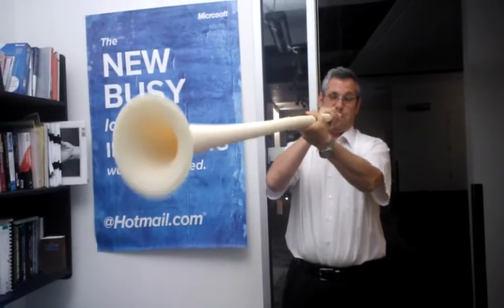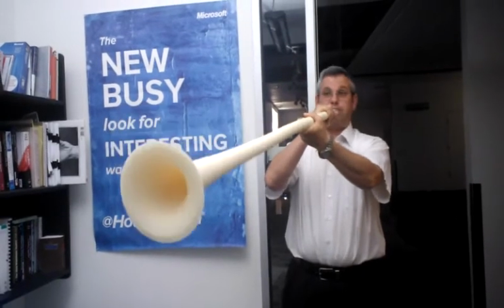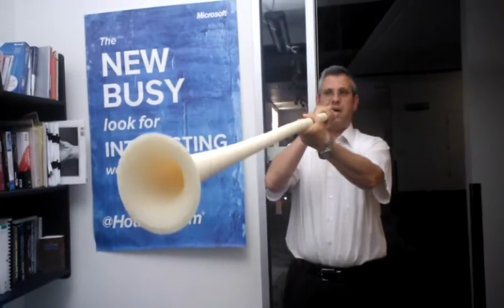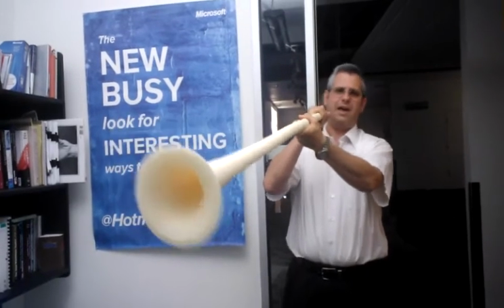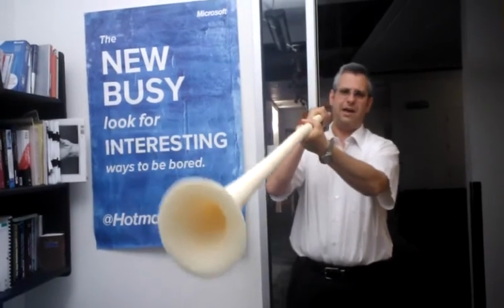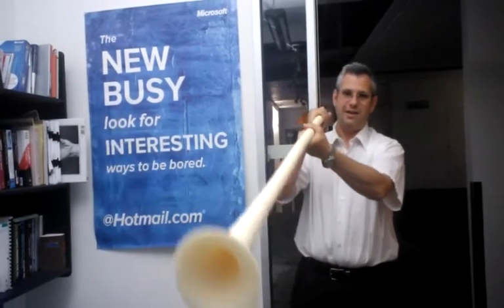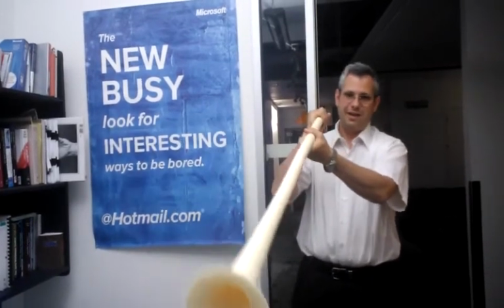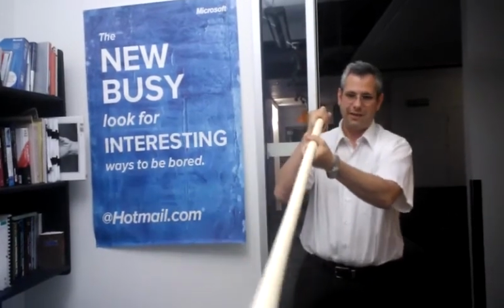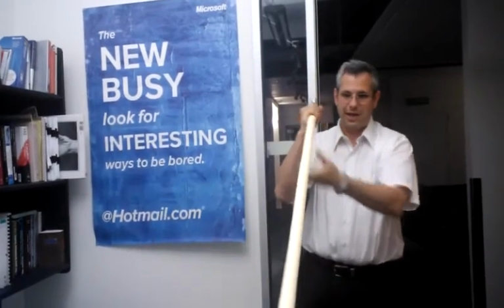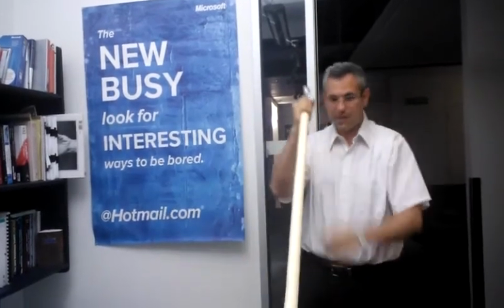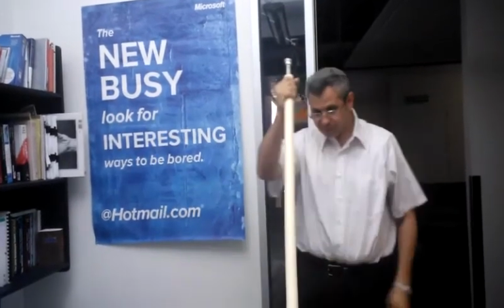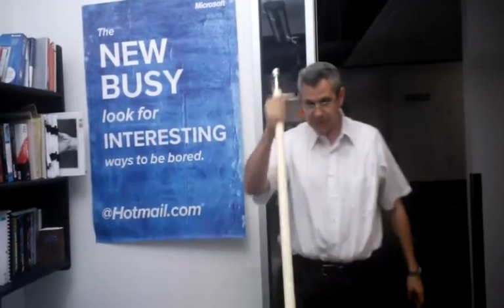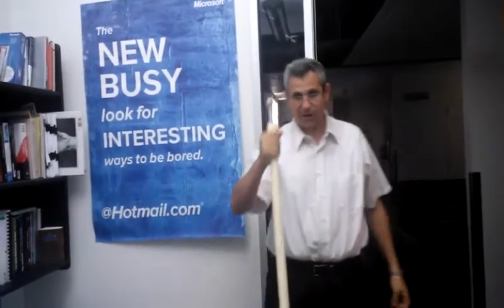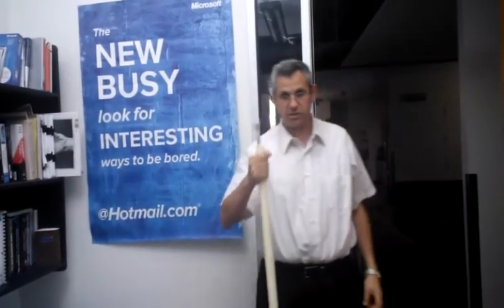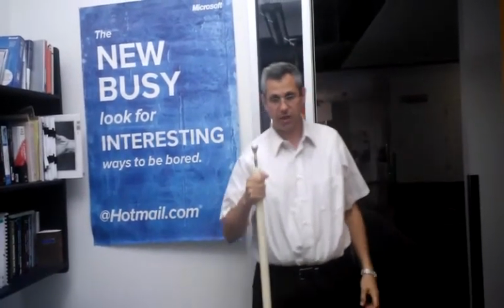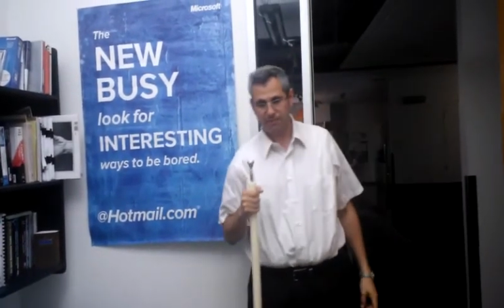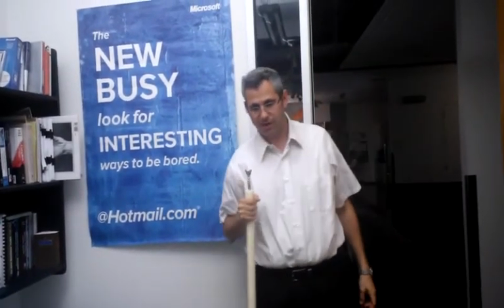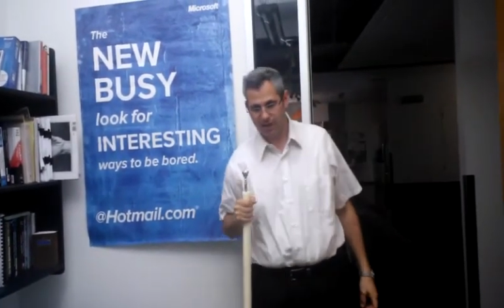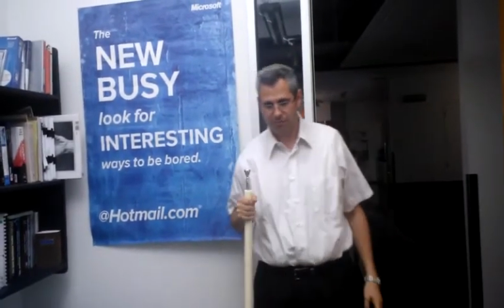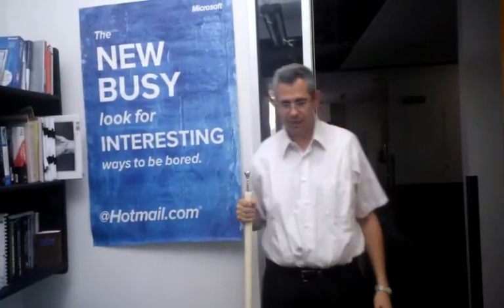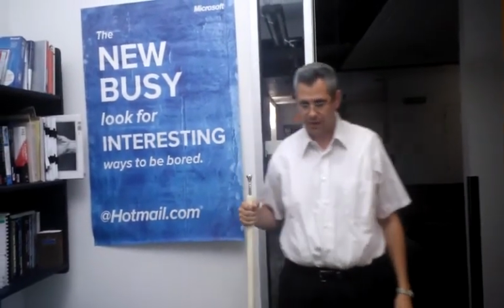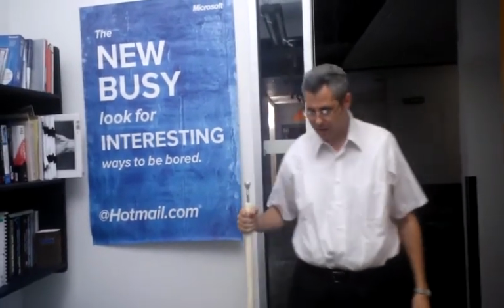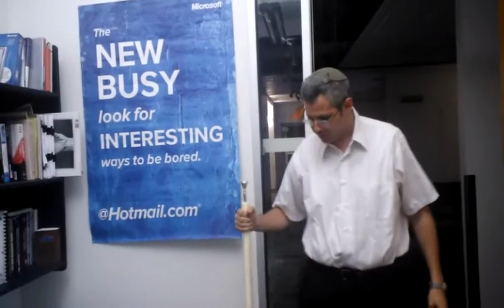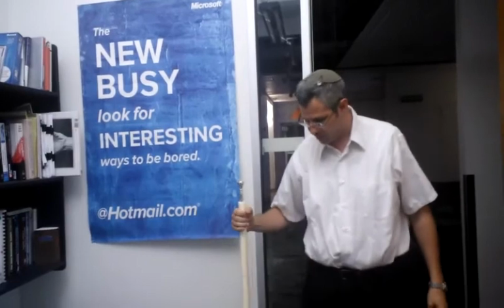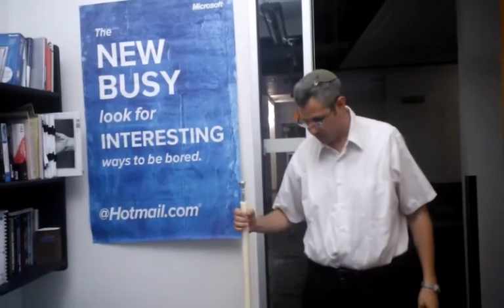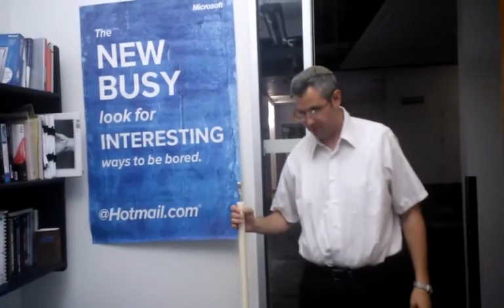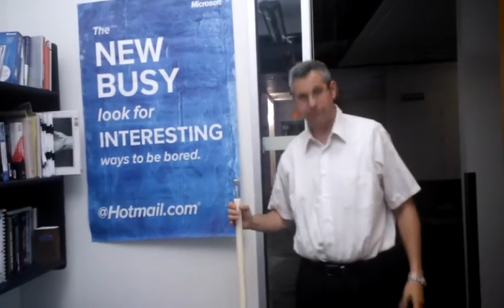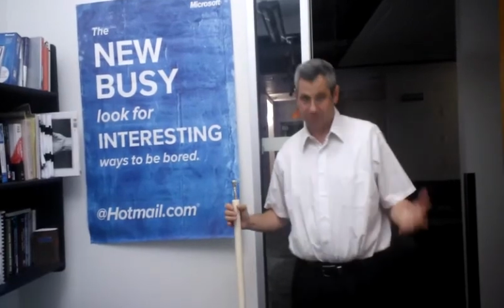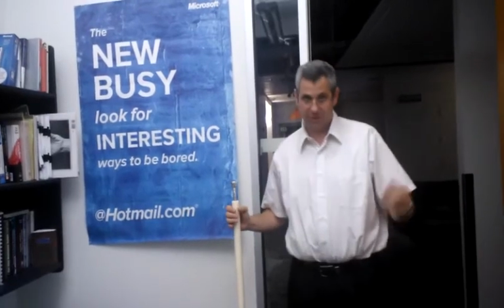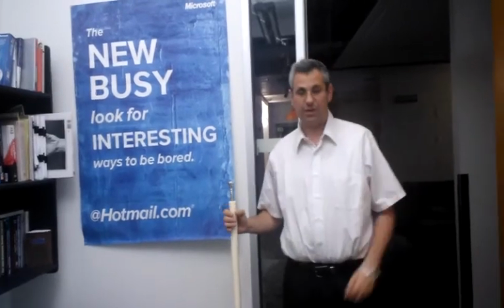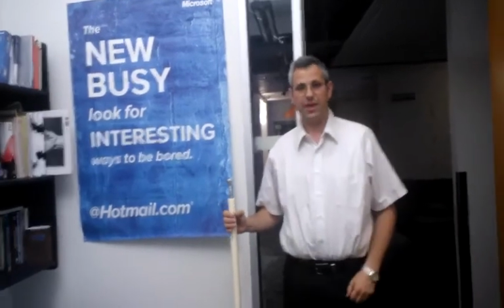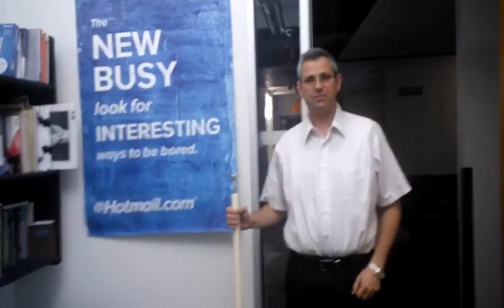Nope, not today. Someone else who's a little bit better than me can print that and try to hit the E. Thank you.